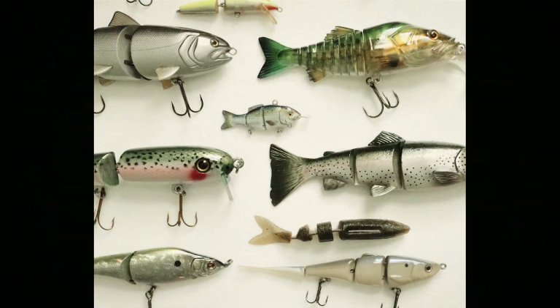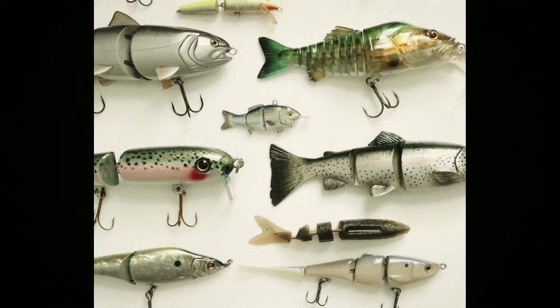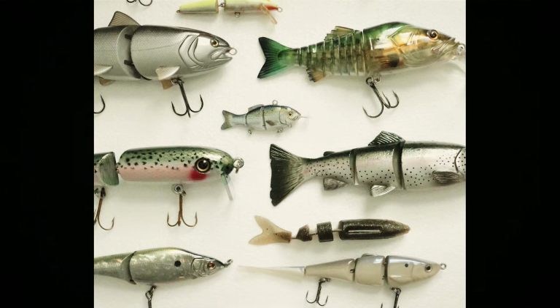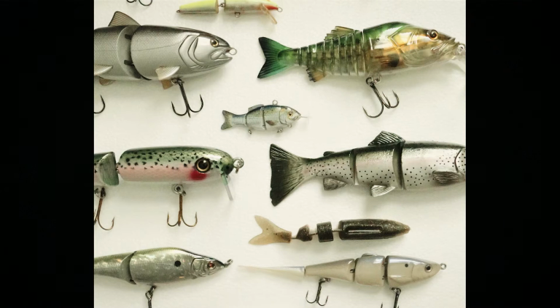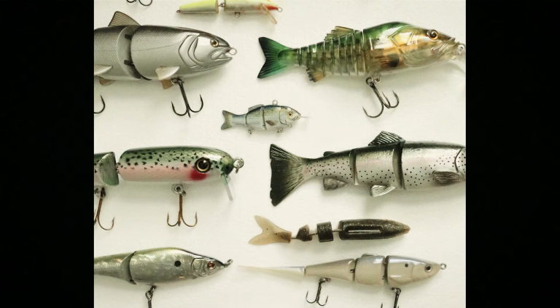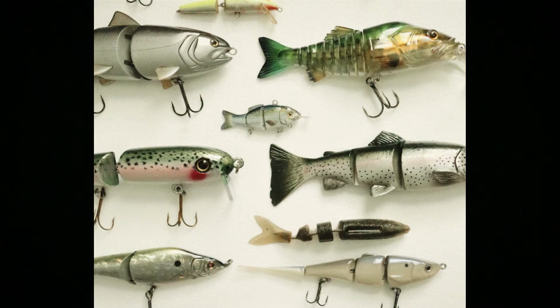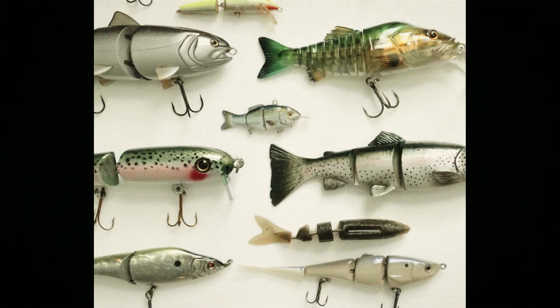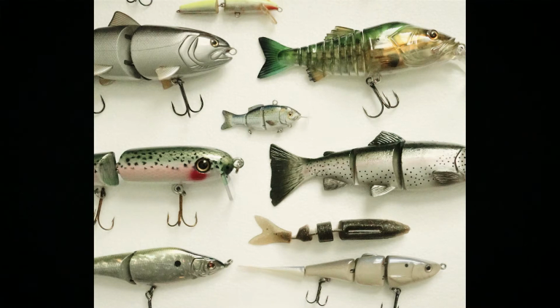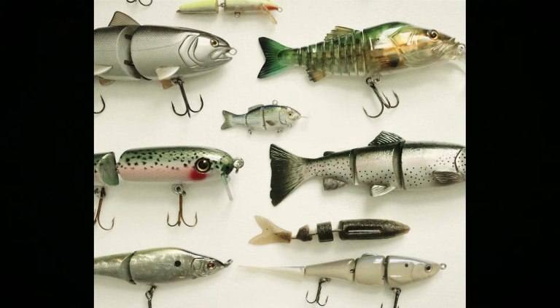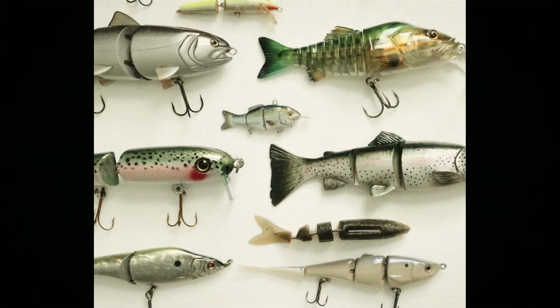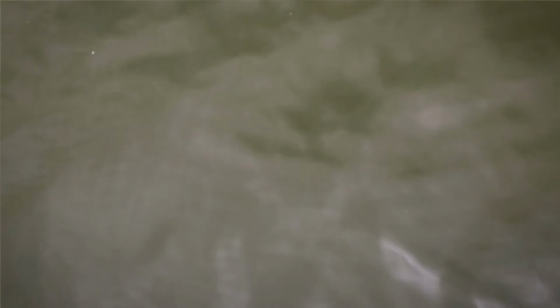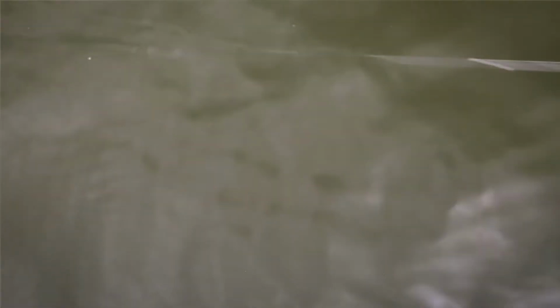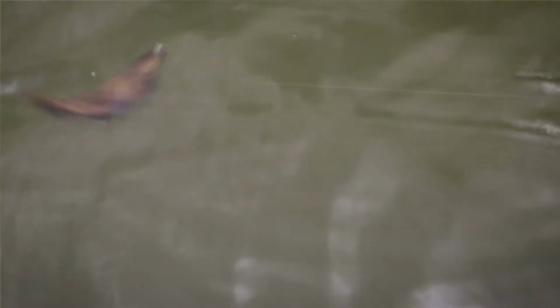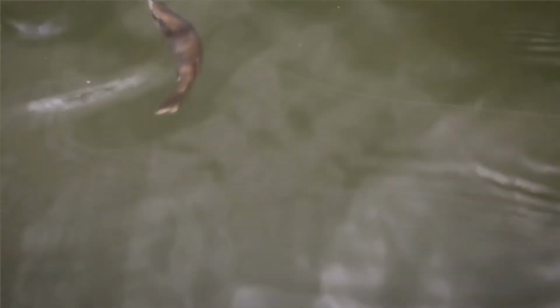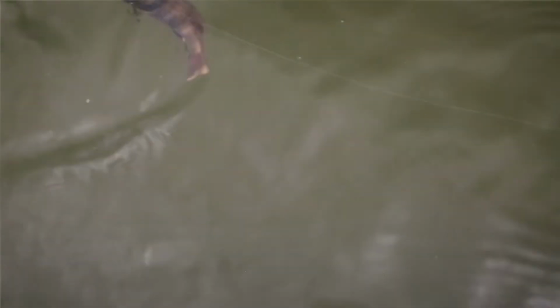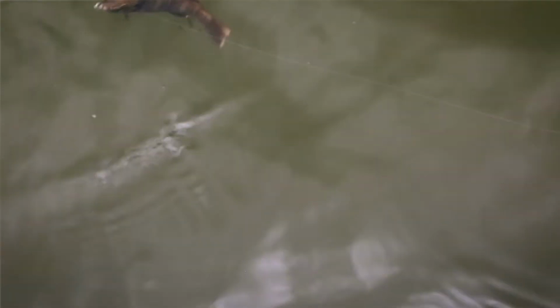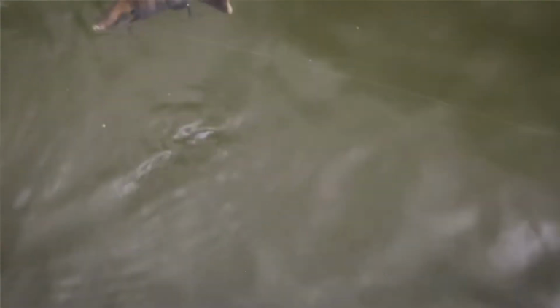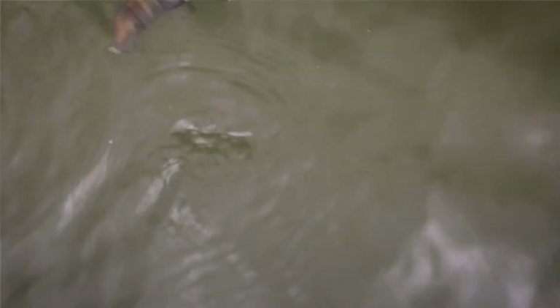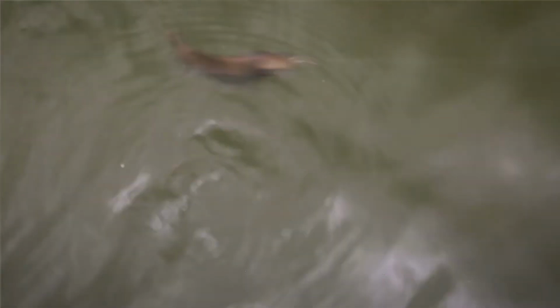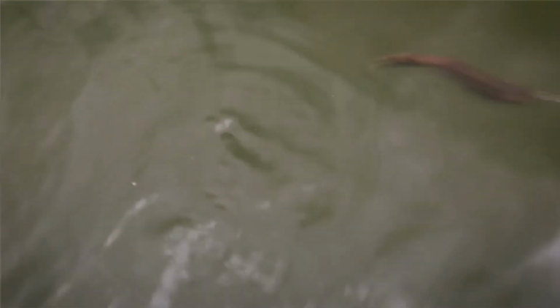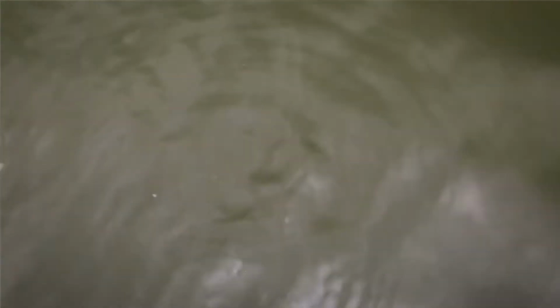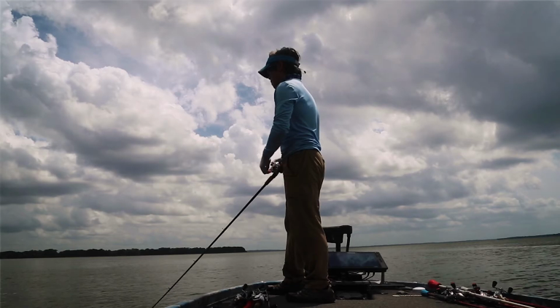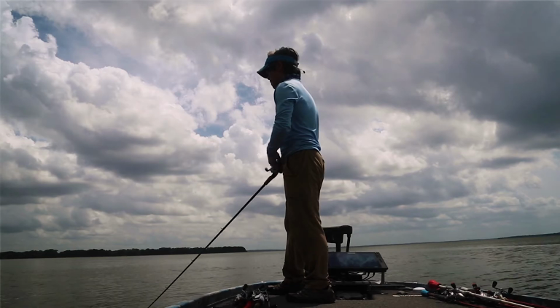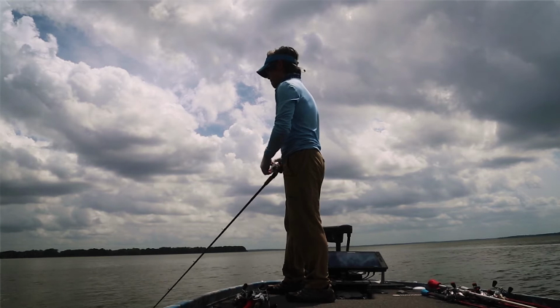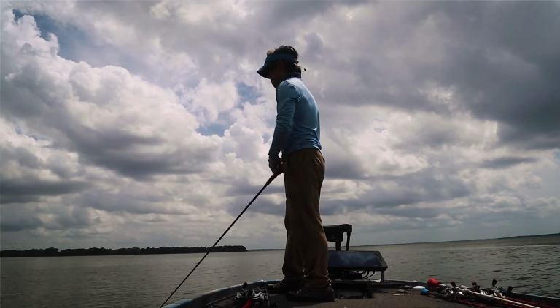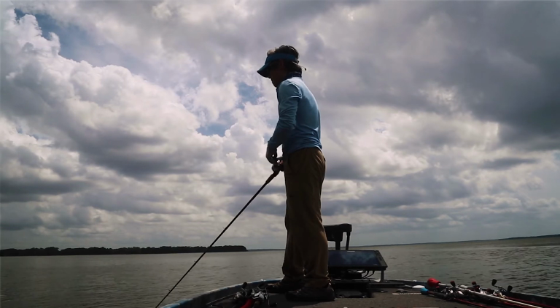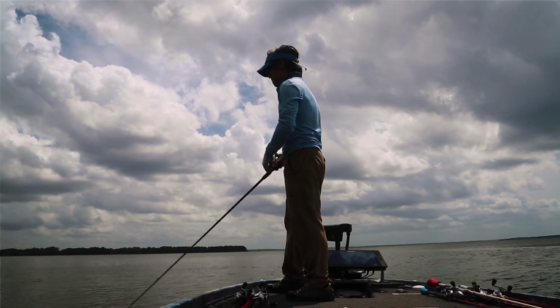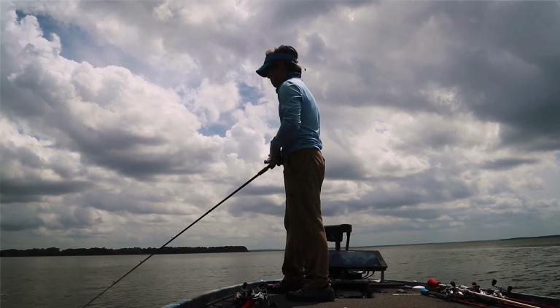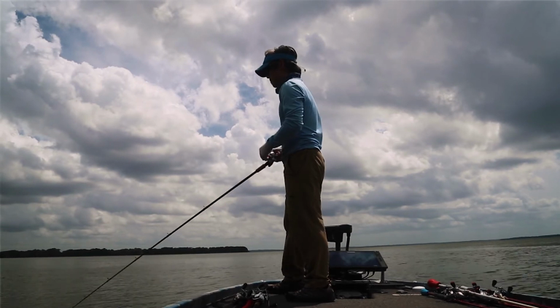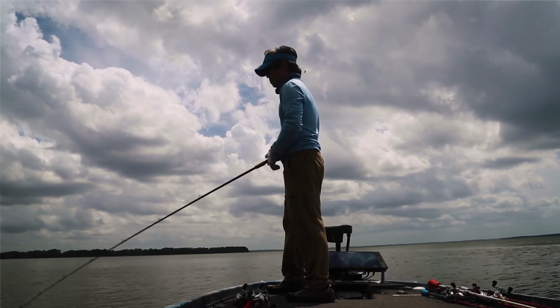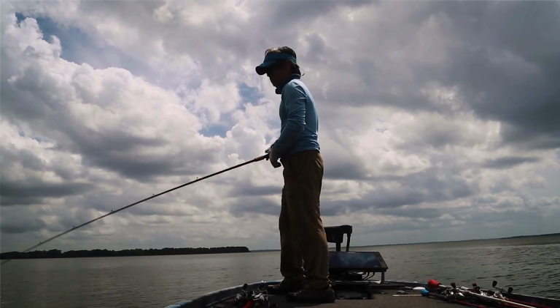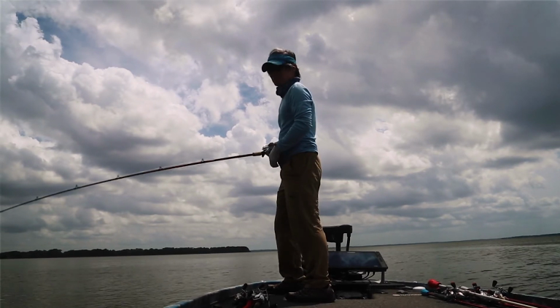Glide baits, for example, could have one or two segments and turn just fine. But if you retrieve it steadily, it's just not going to mimic a real fish swimming.